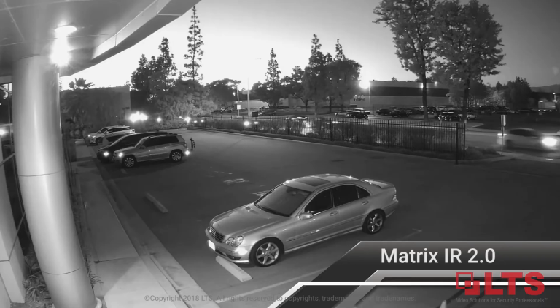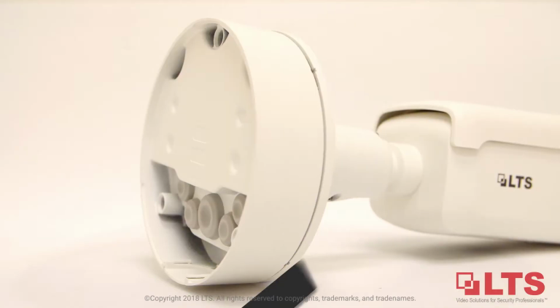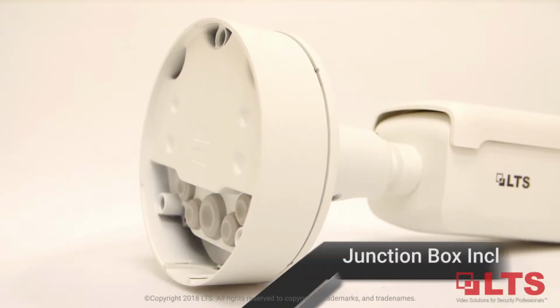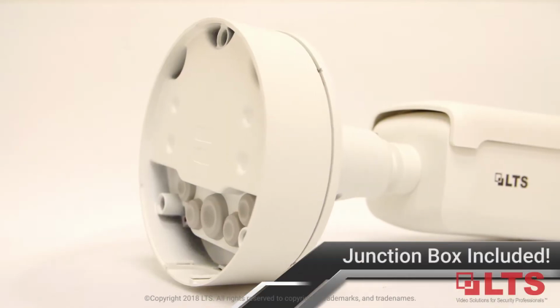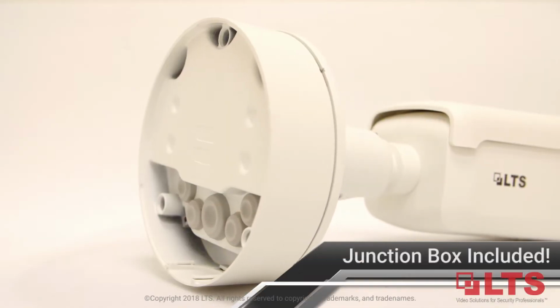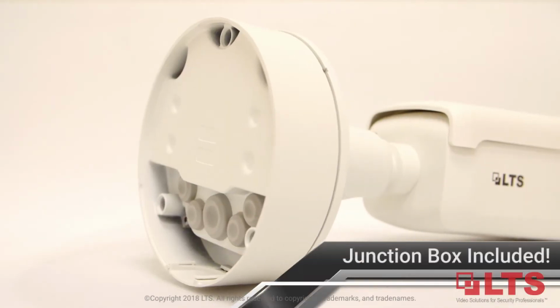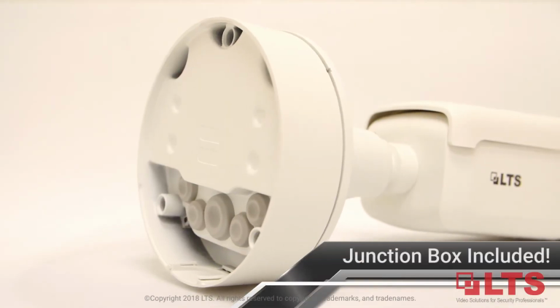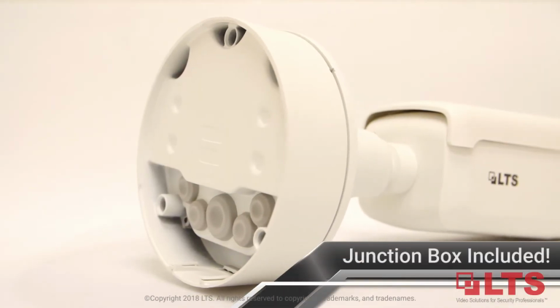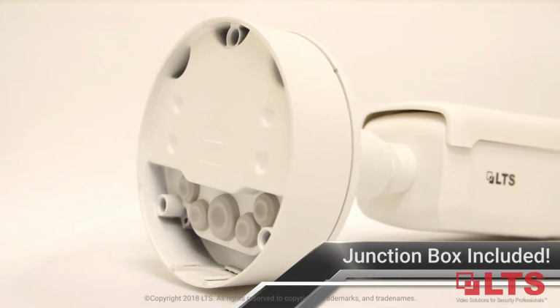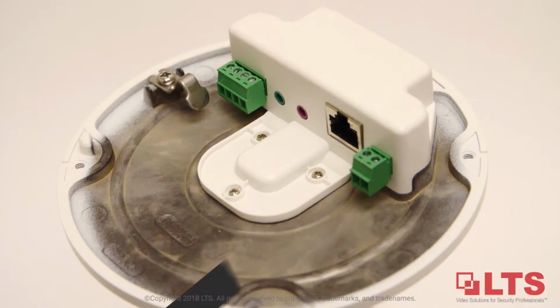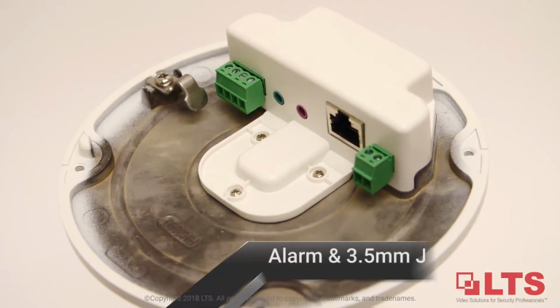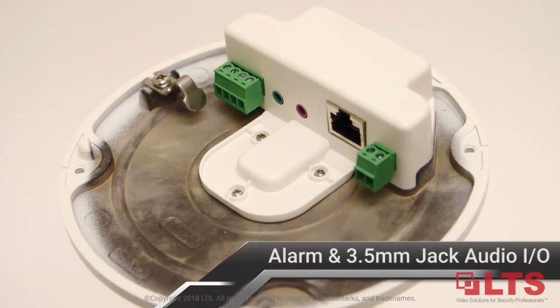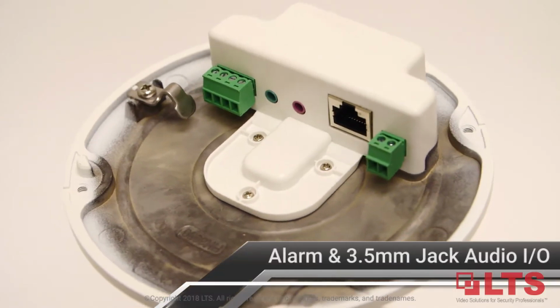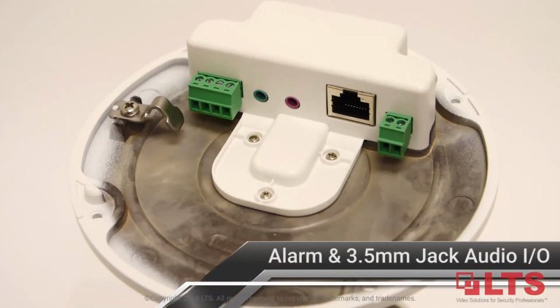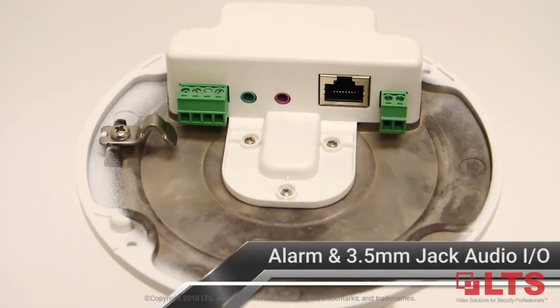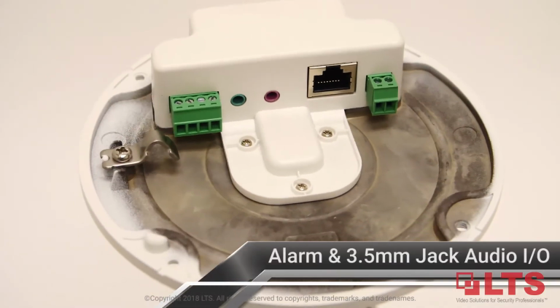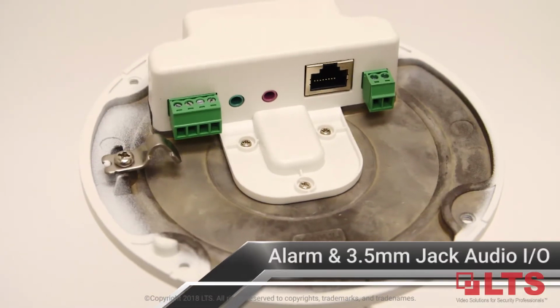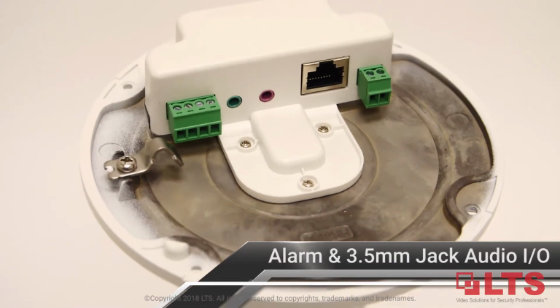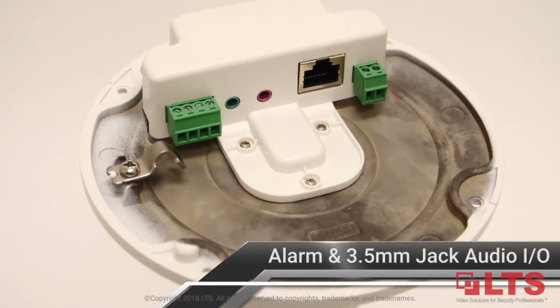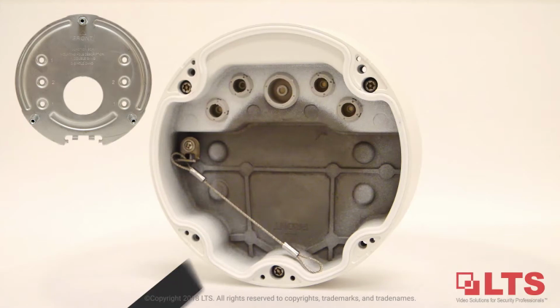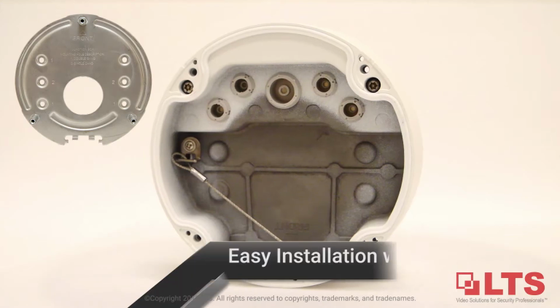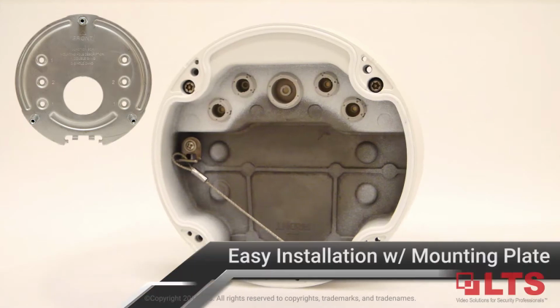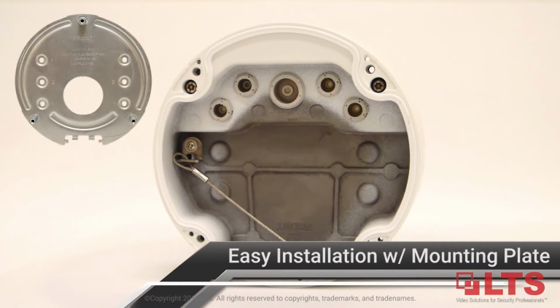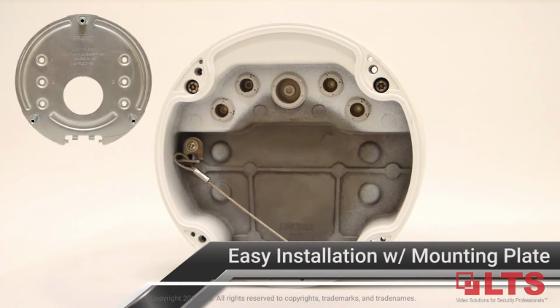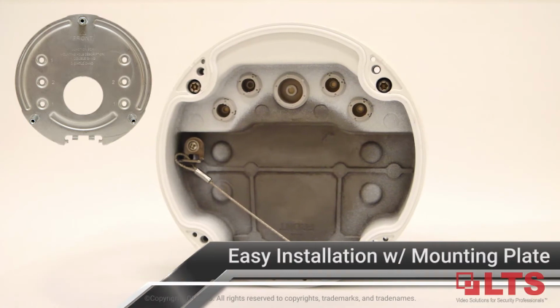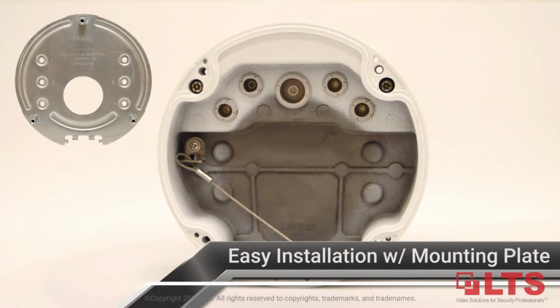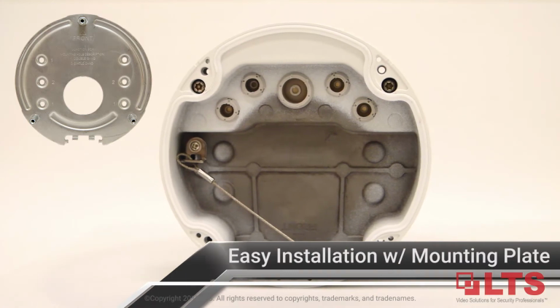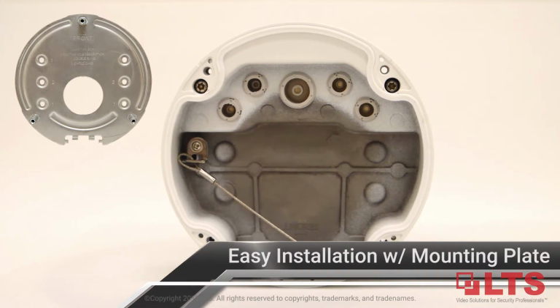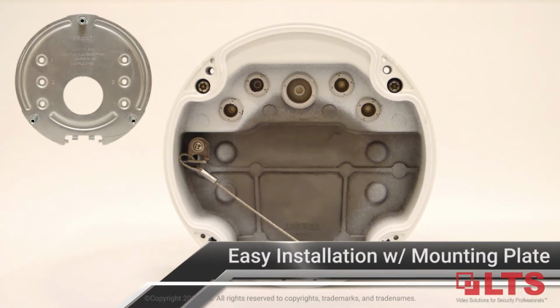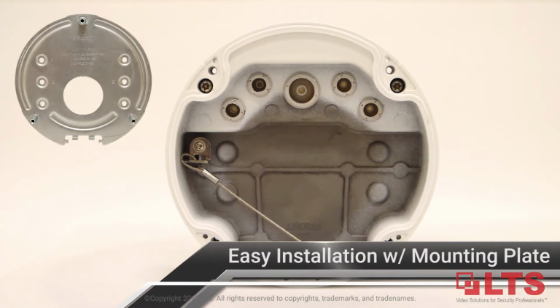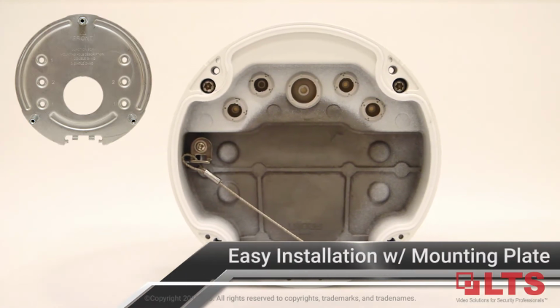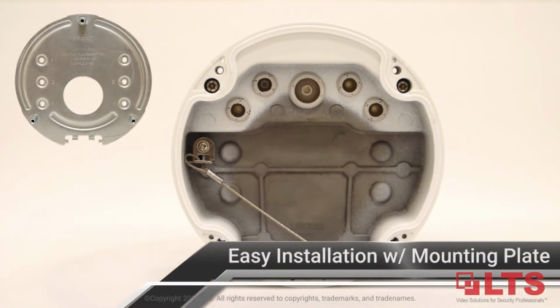Includes junction box with mounting plate and audio and alarm input and output, eliminating pesky wires and providing easy installation.